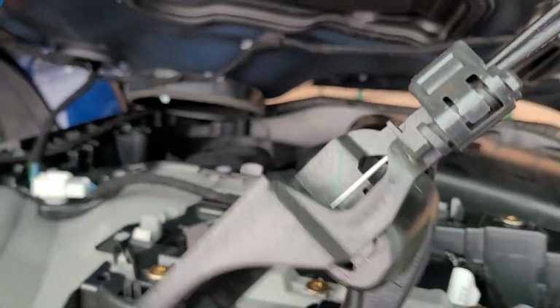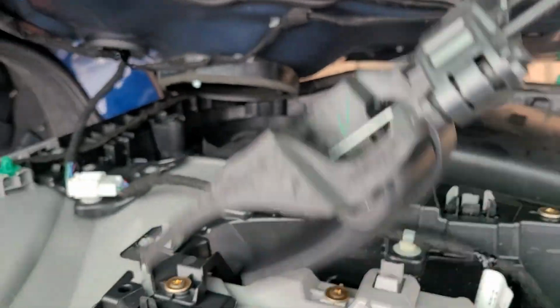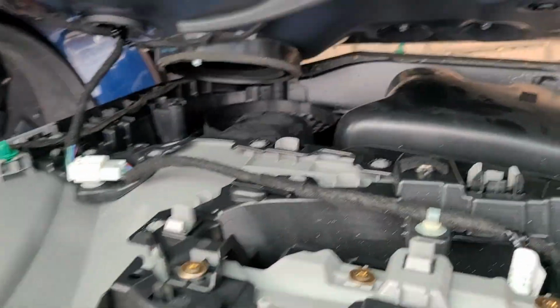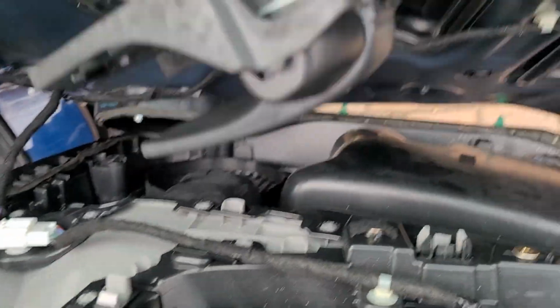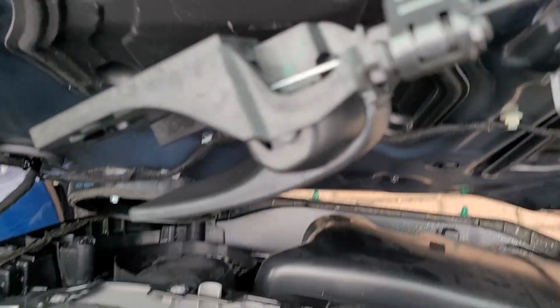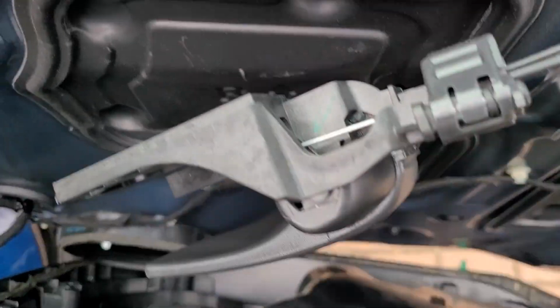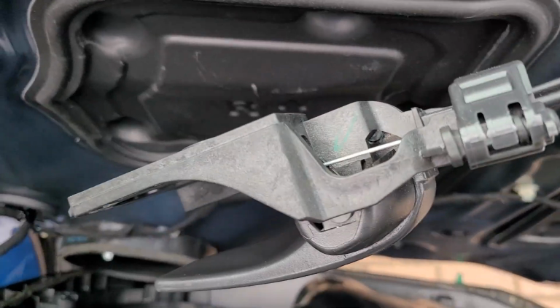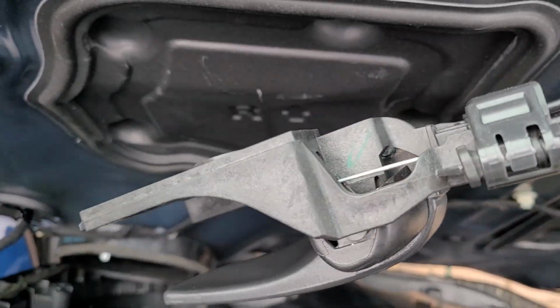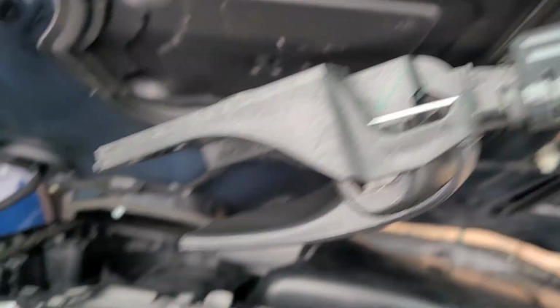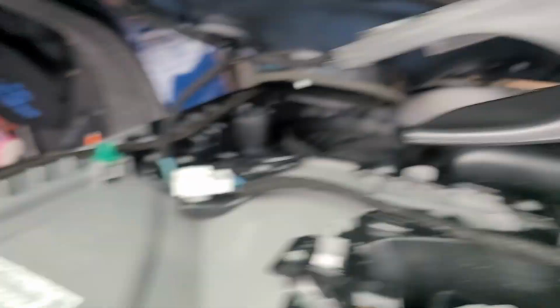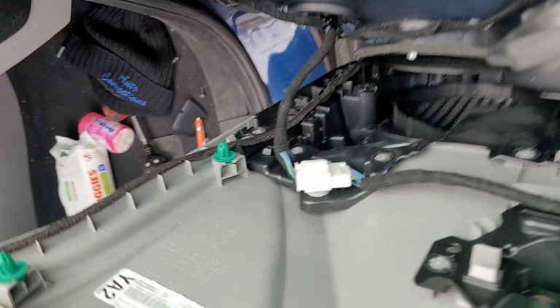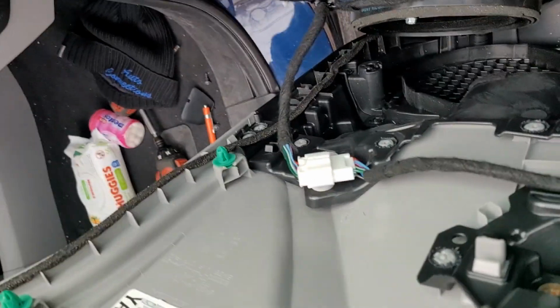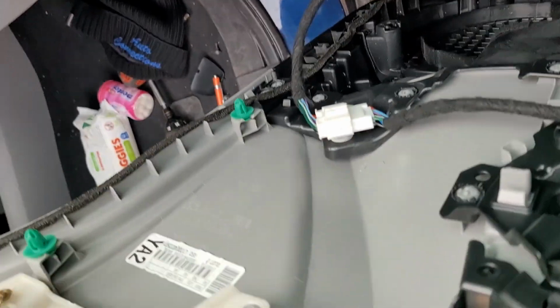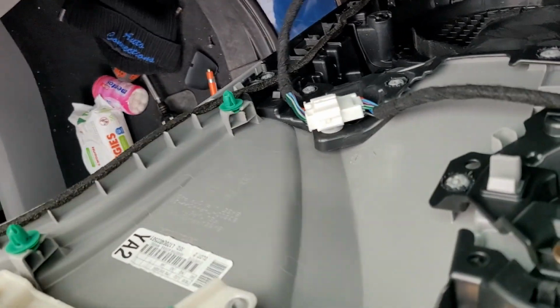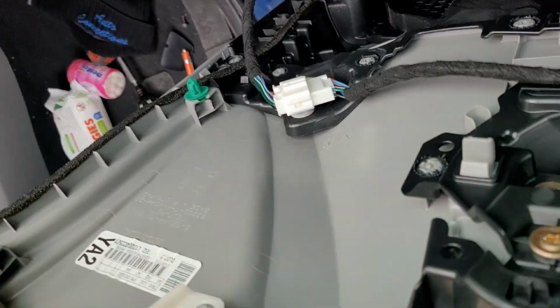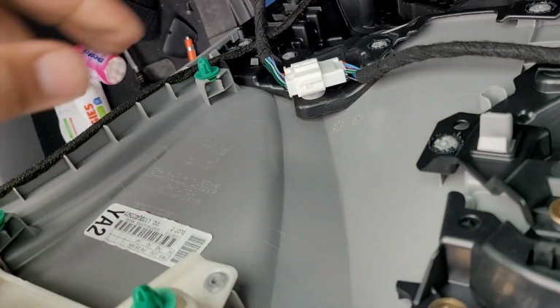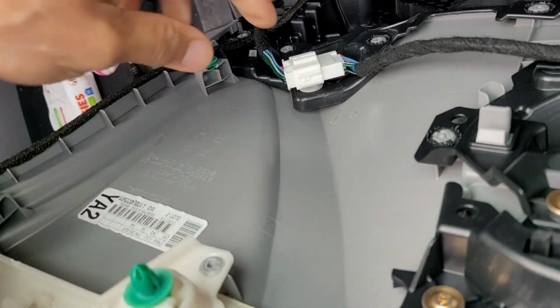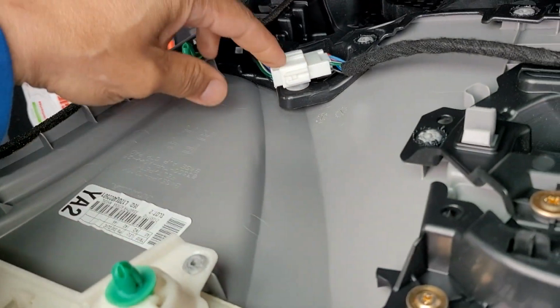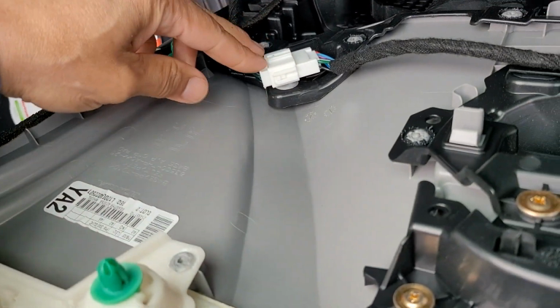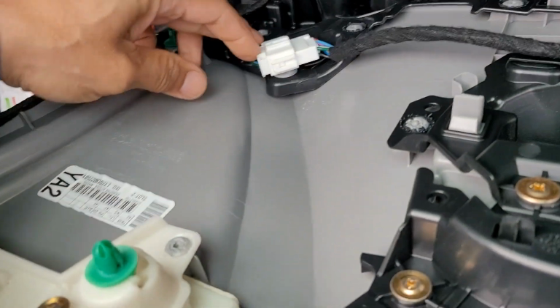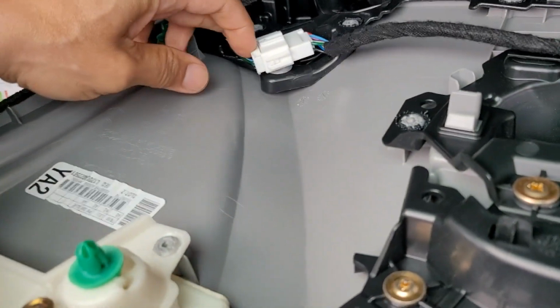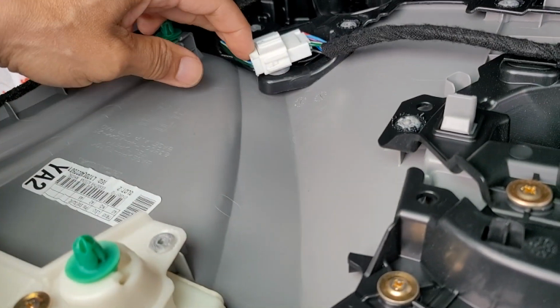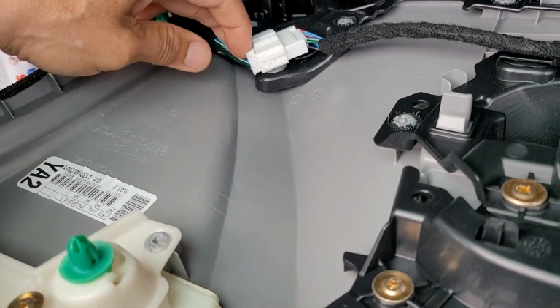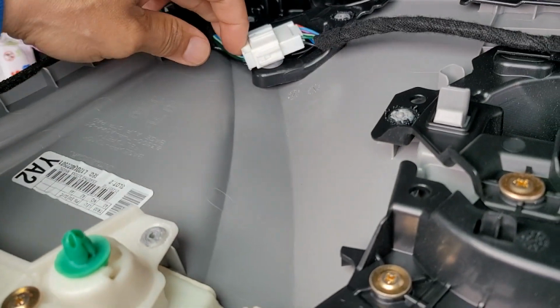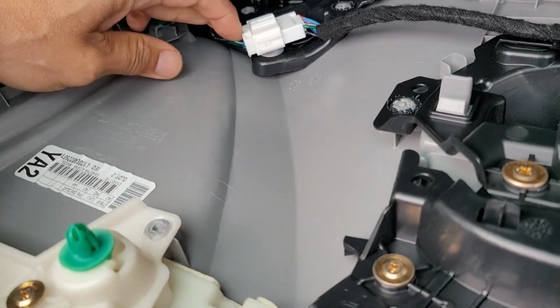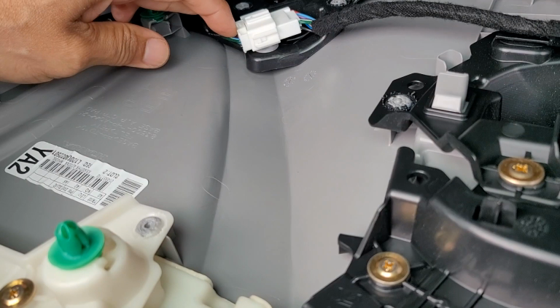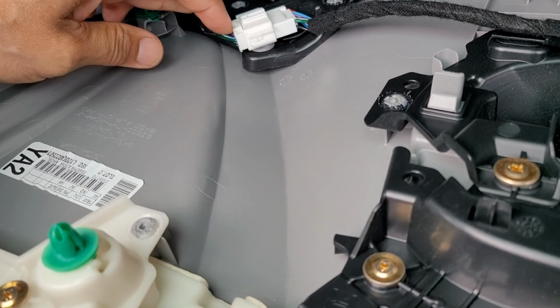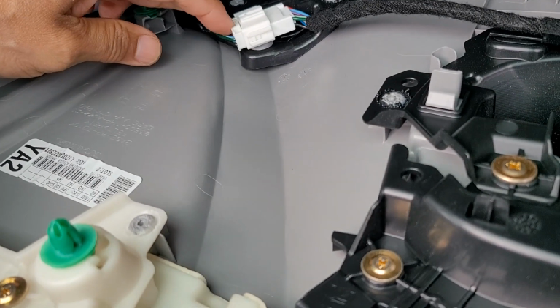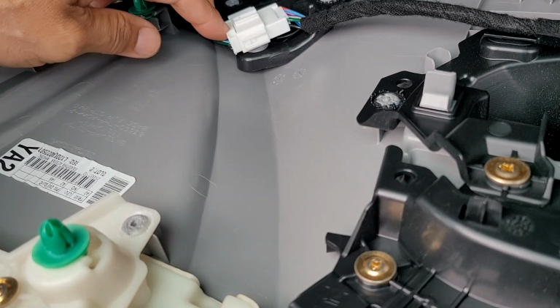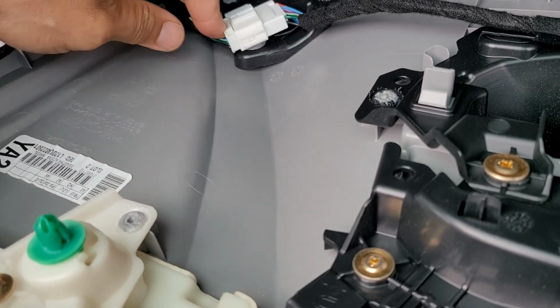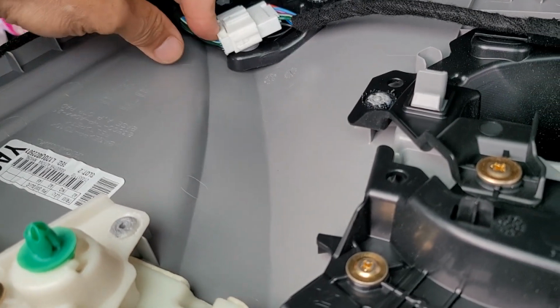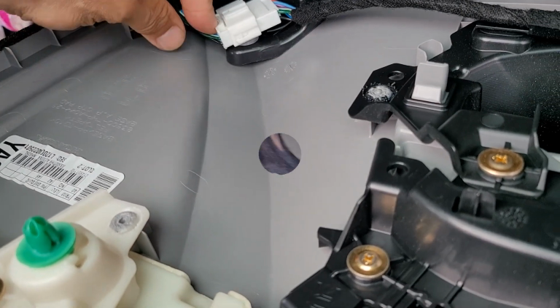That stays. That unclips. And there you have it.